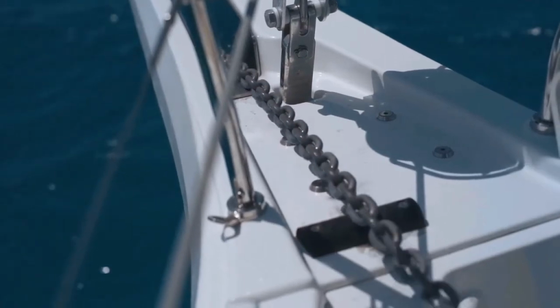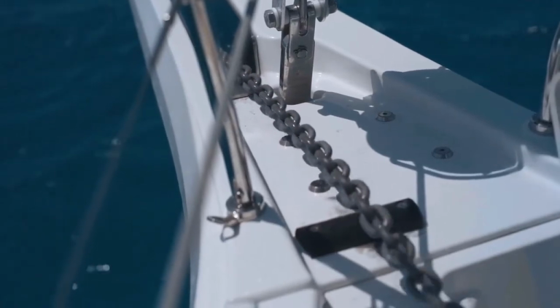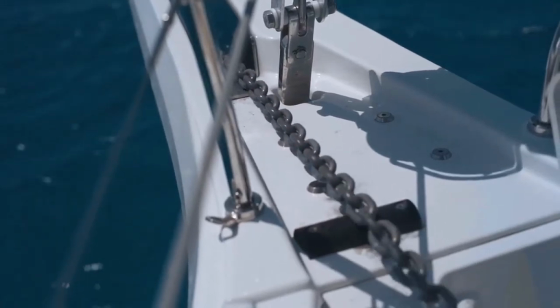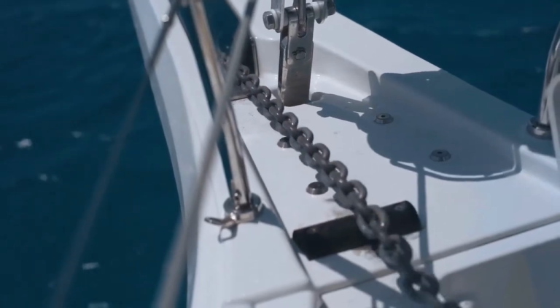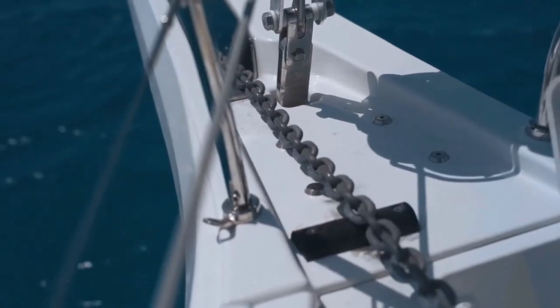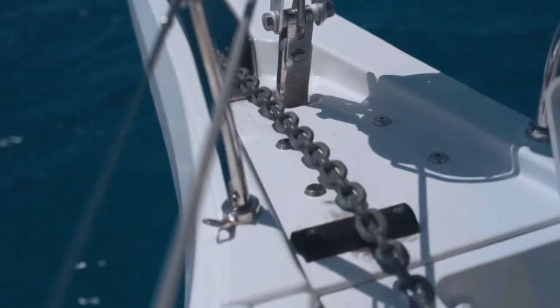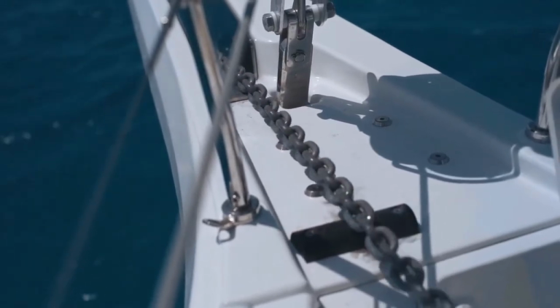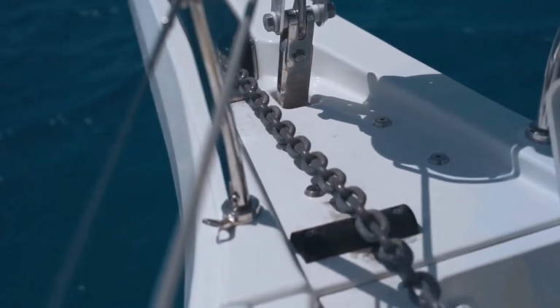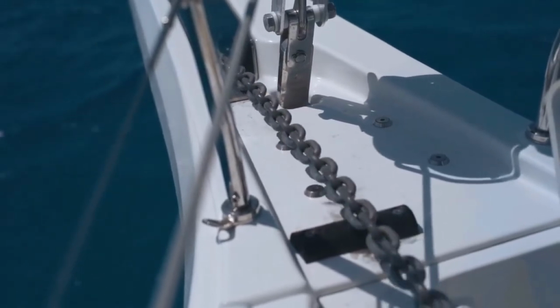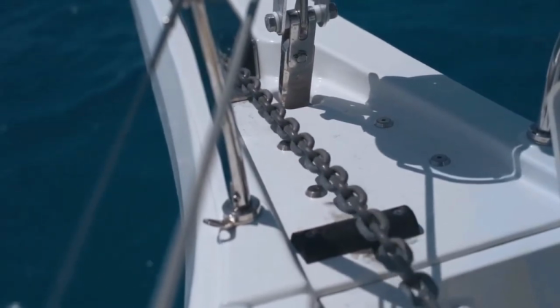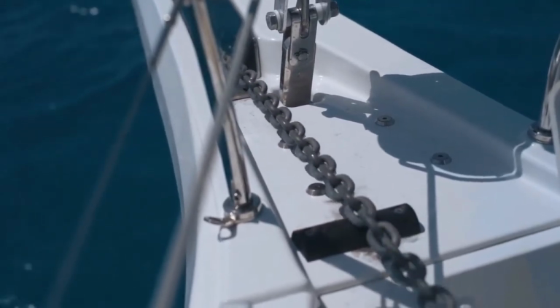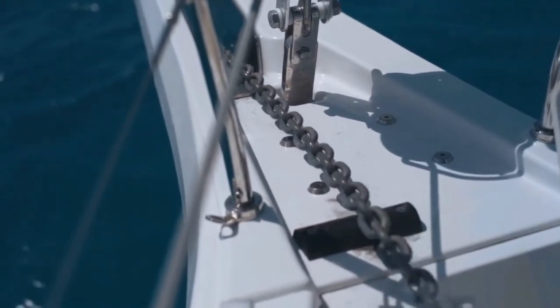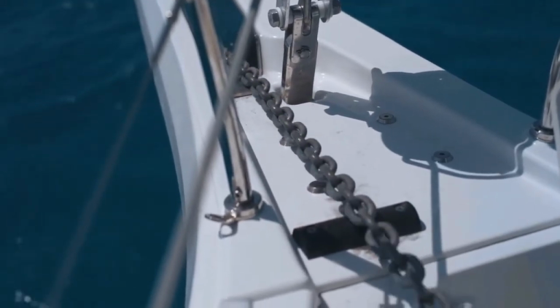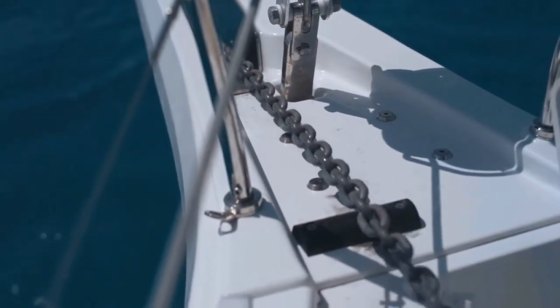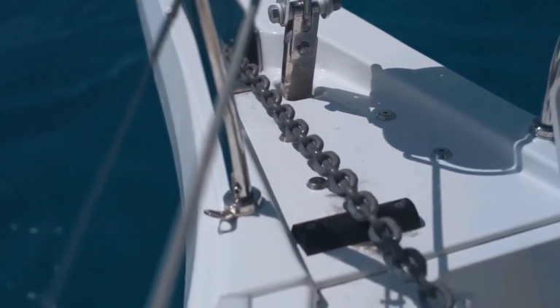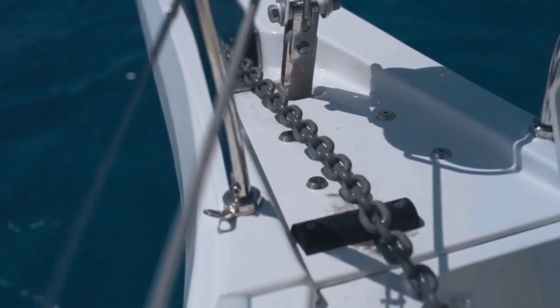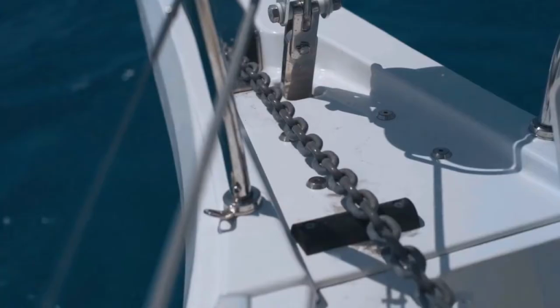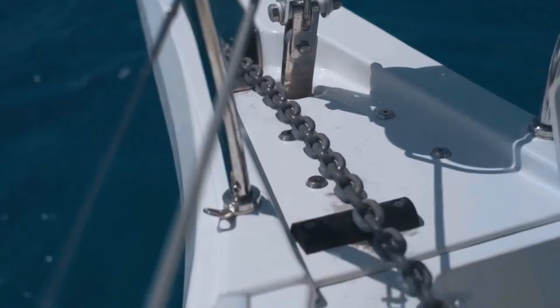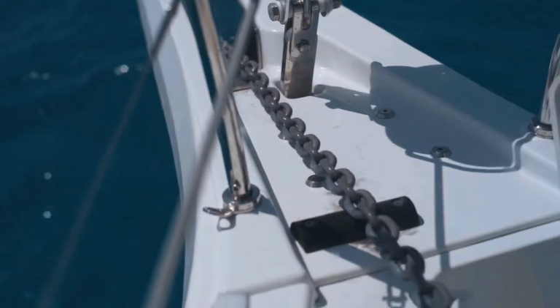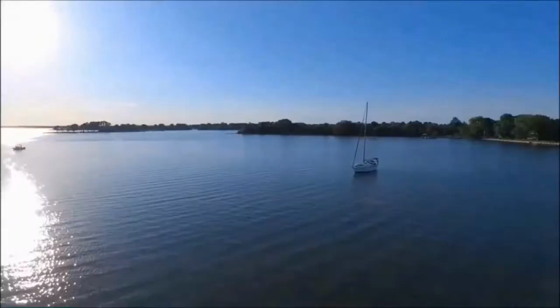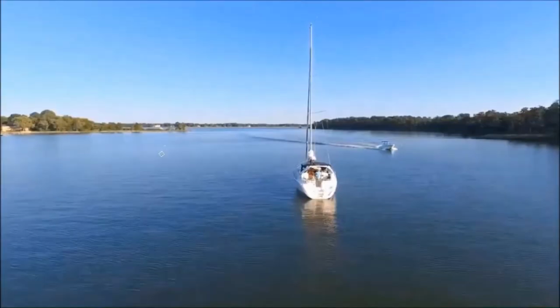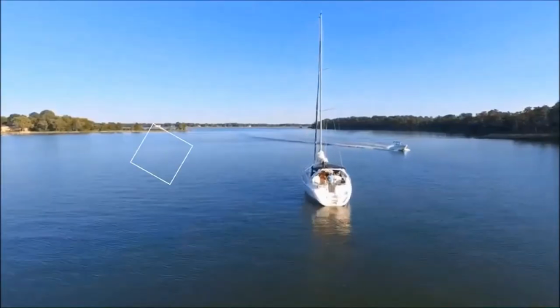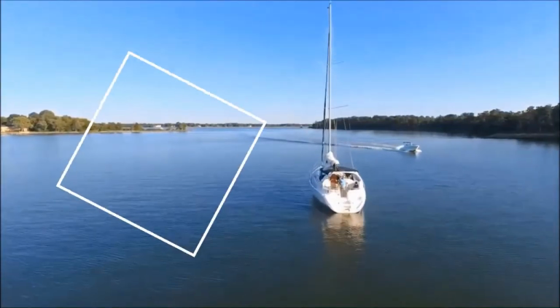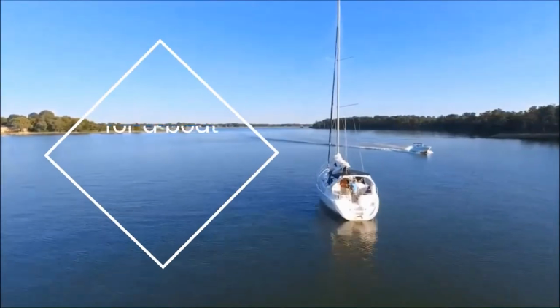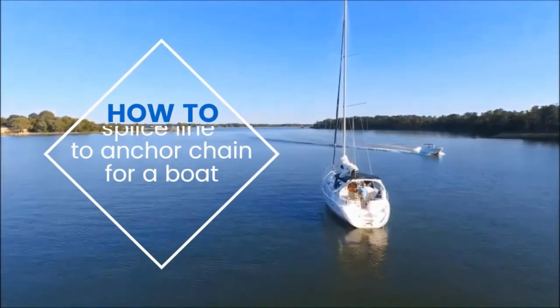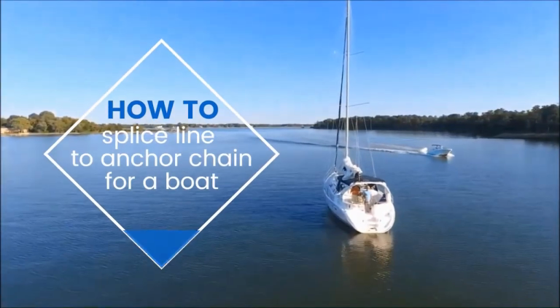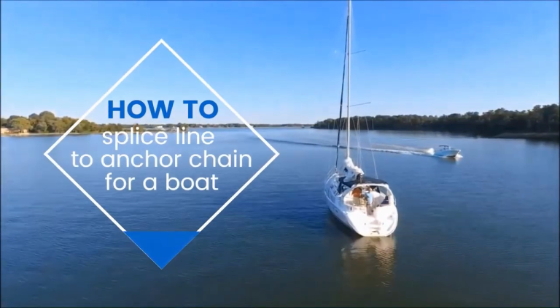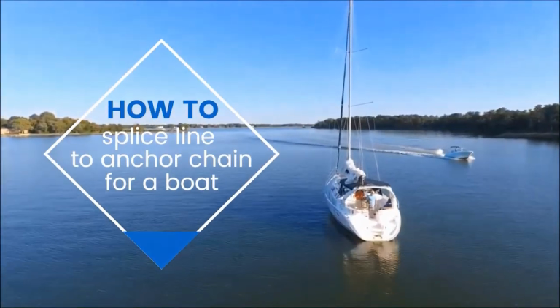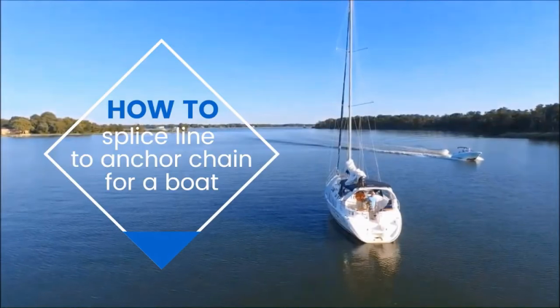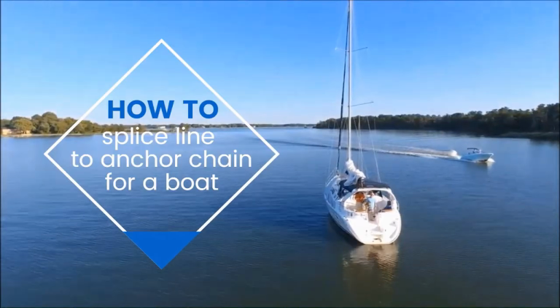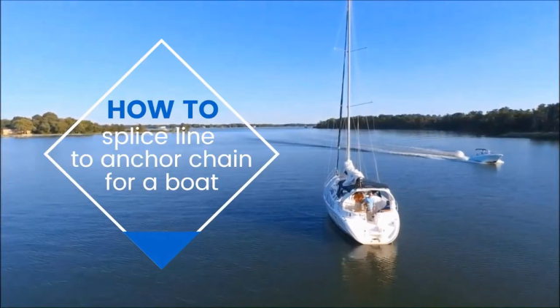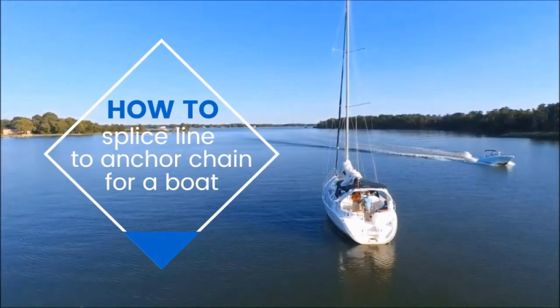Is it time to change your anchor rode? We'll walk you through step-by-step how to splice new line to an anchor chain.